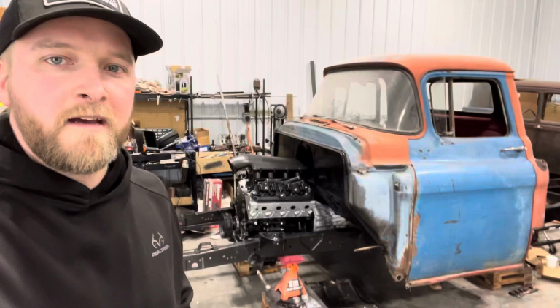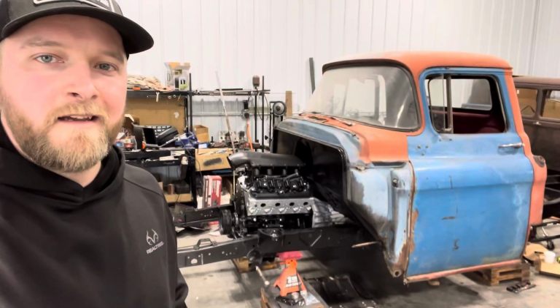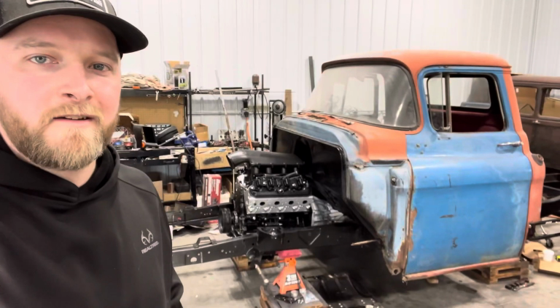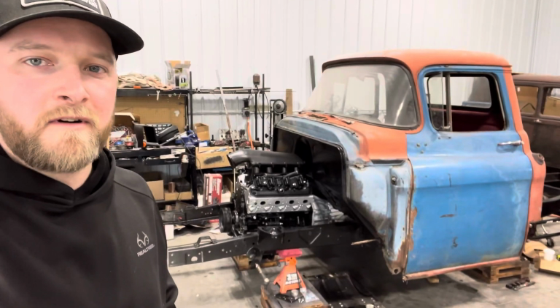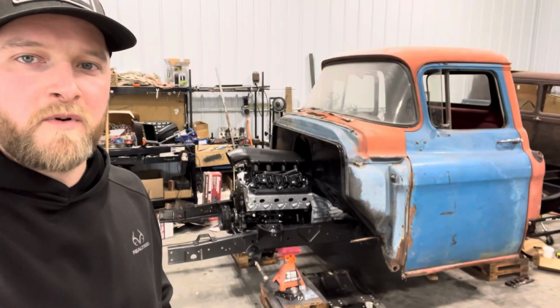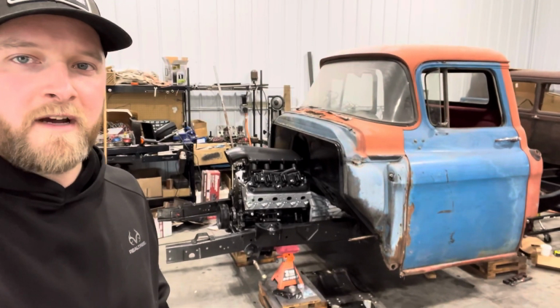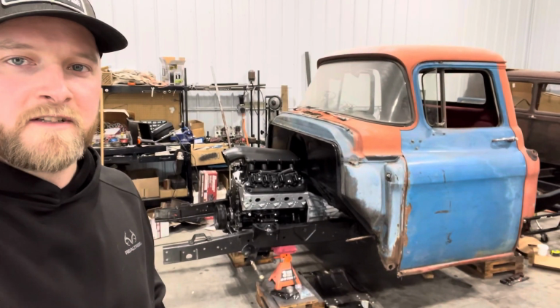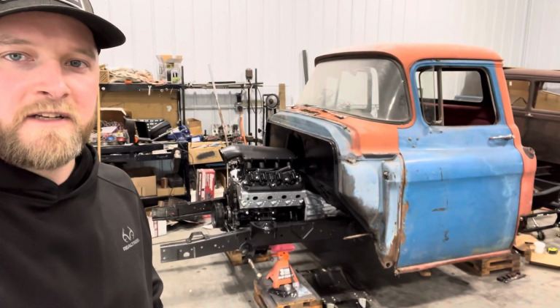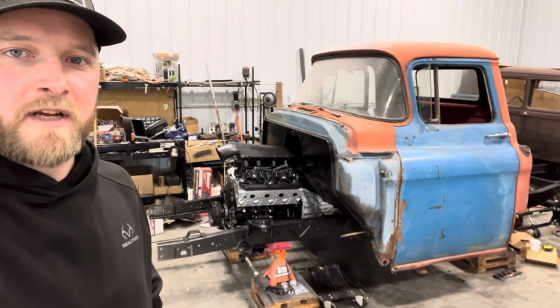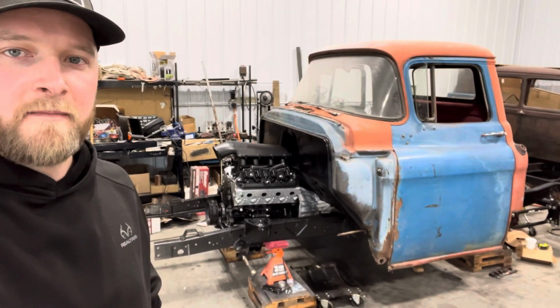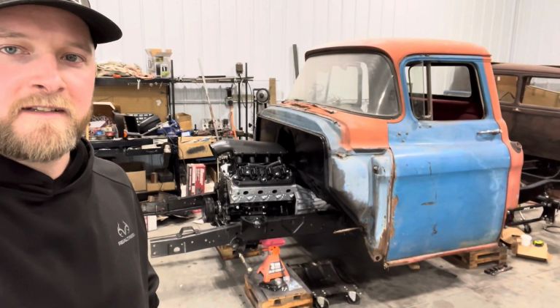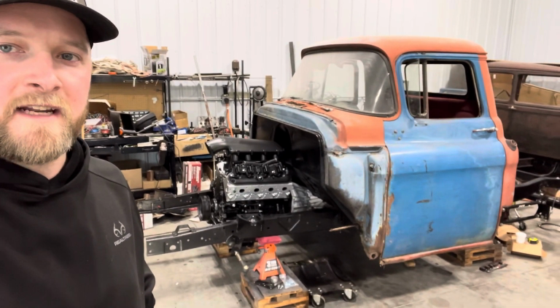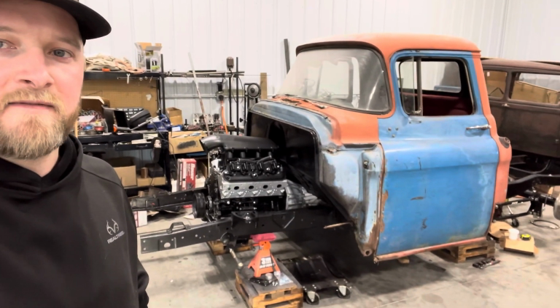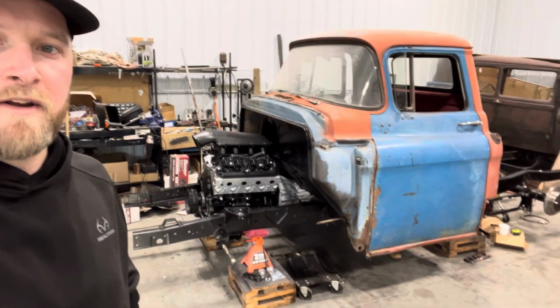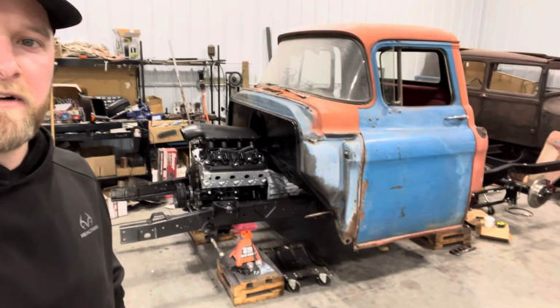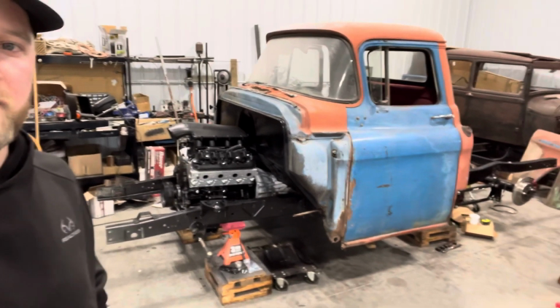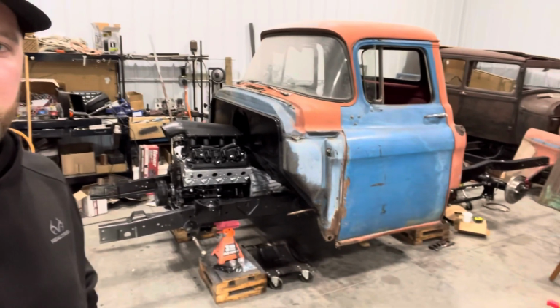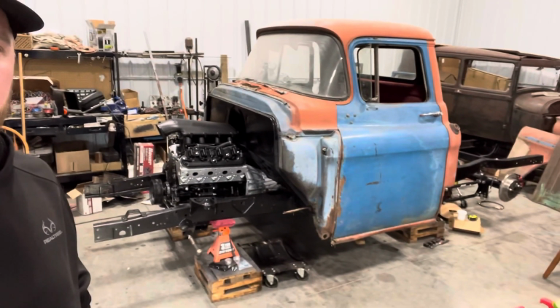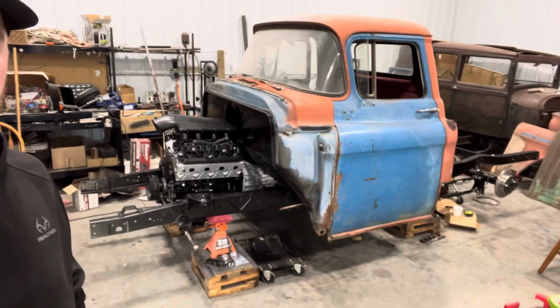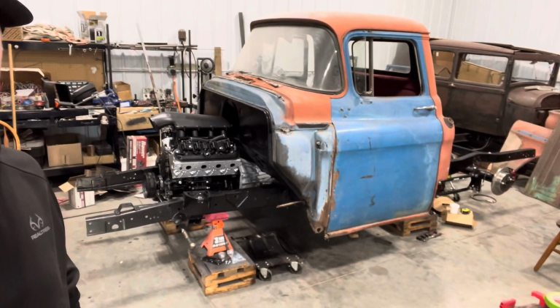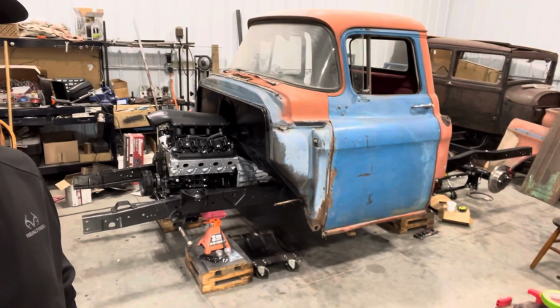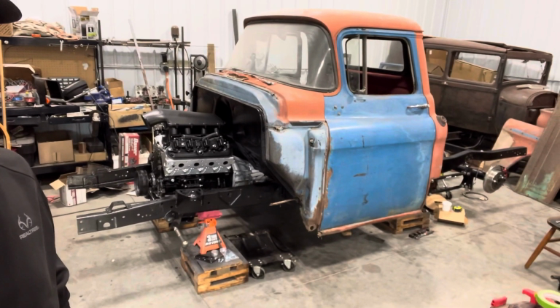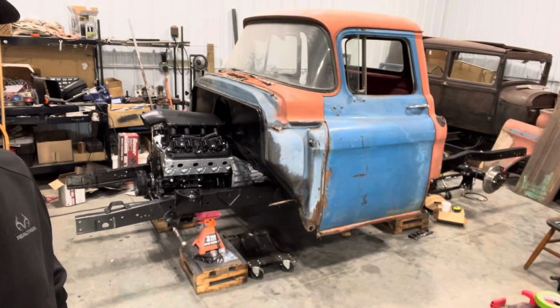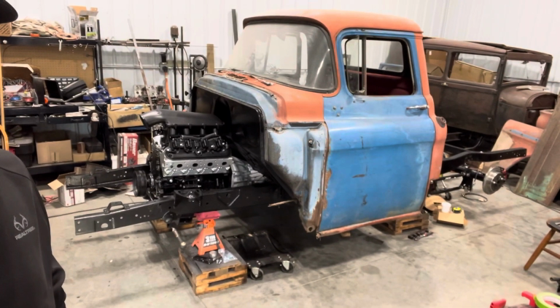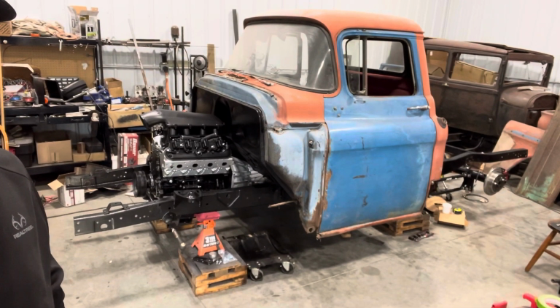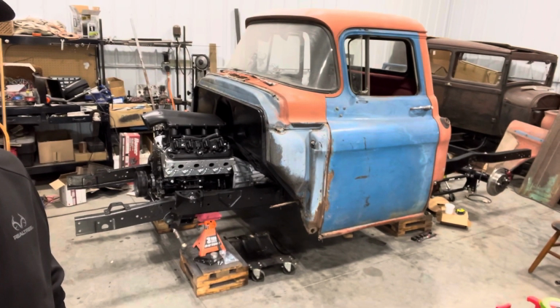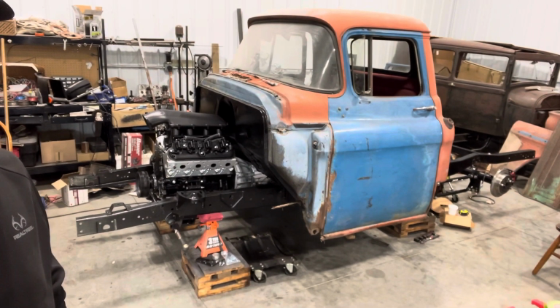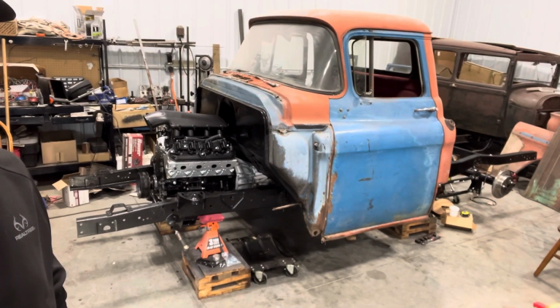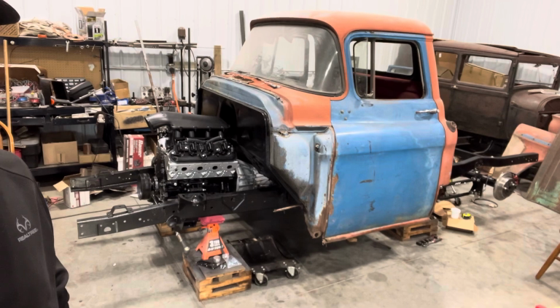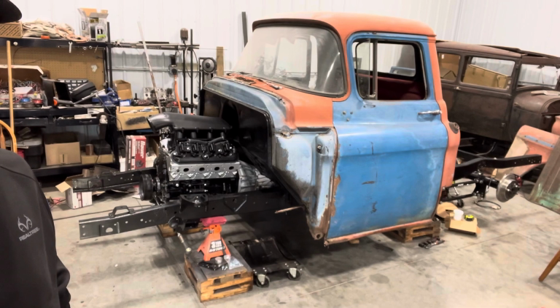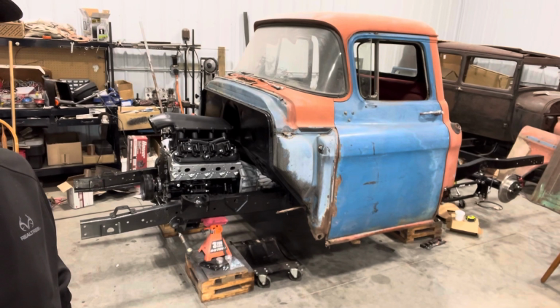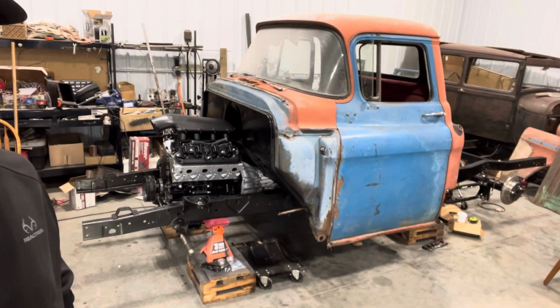Hey, welcome to Wagner's Speed Shop. In today's video, I'll be showing you an update on my 1956 Chevy truck.